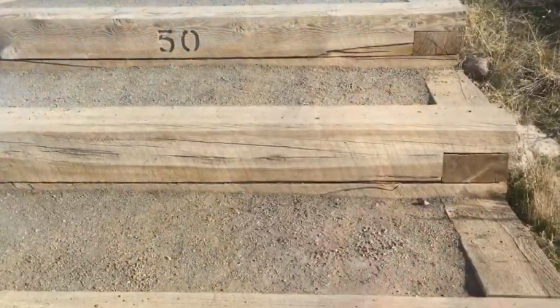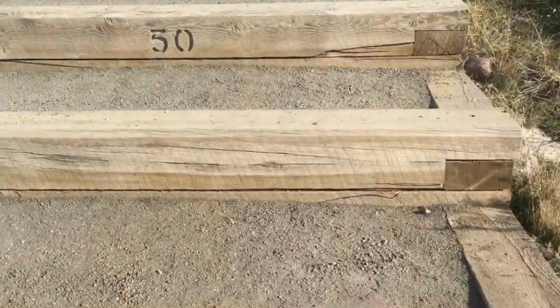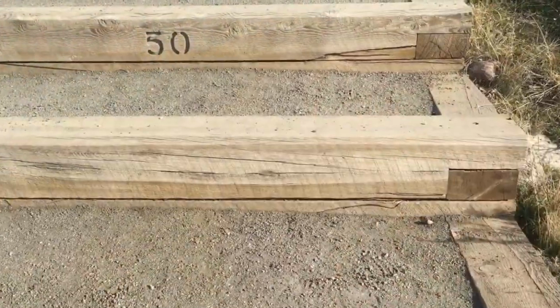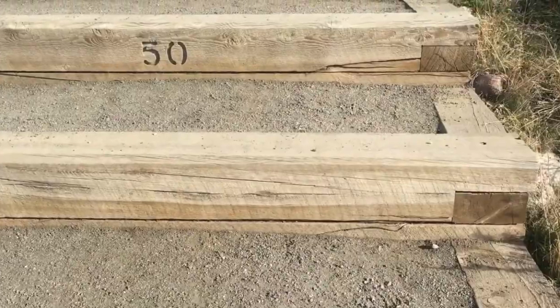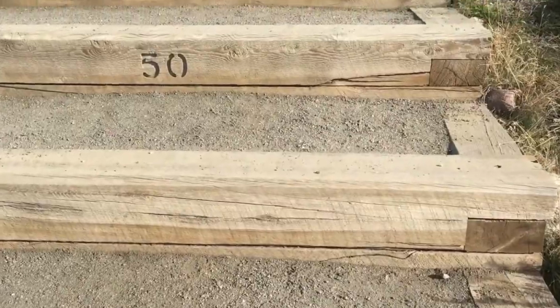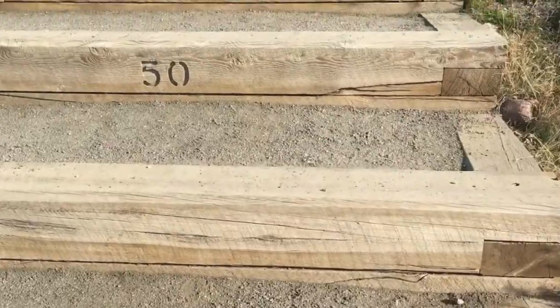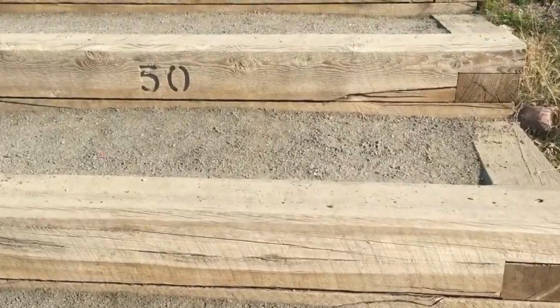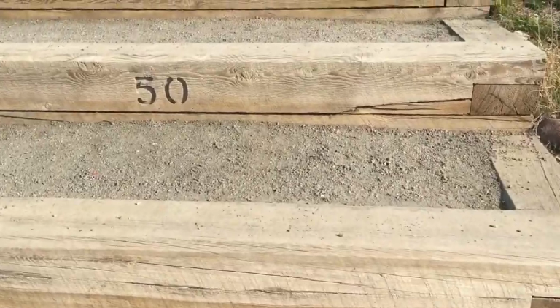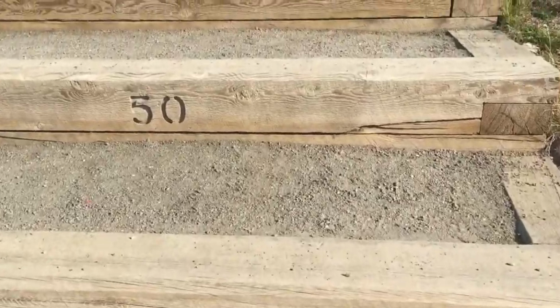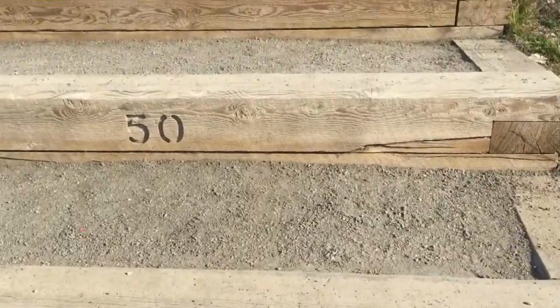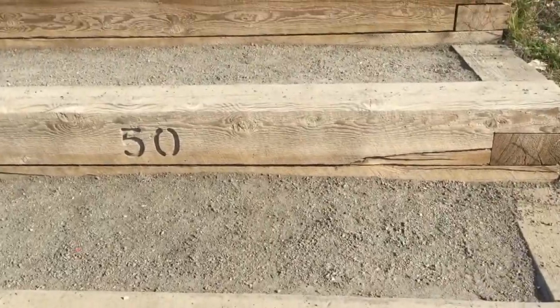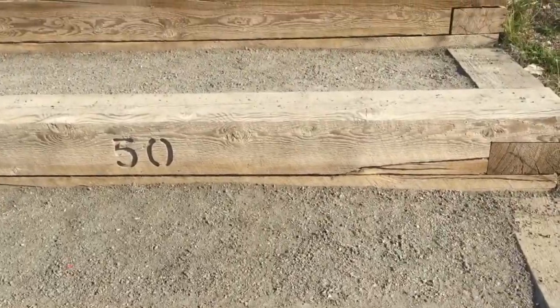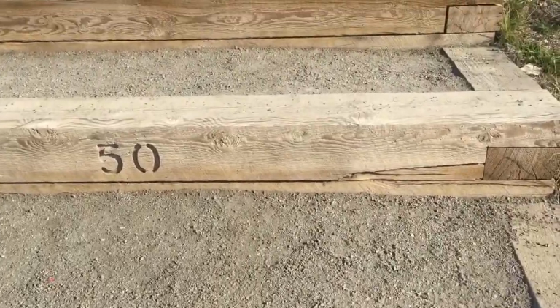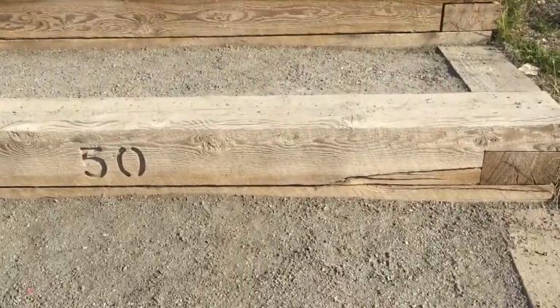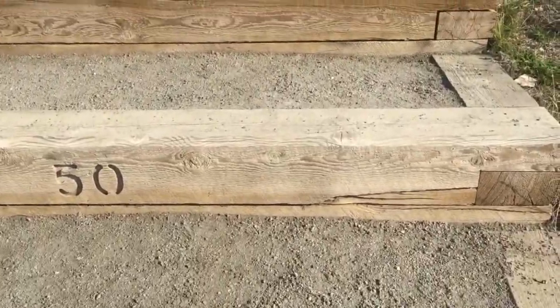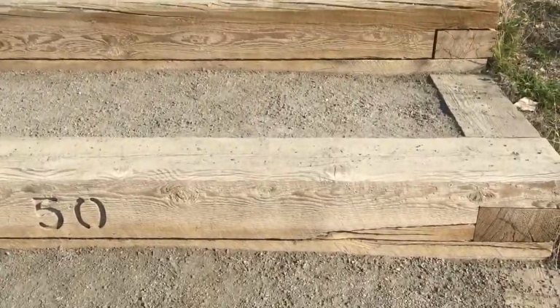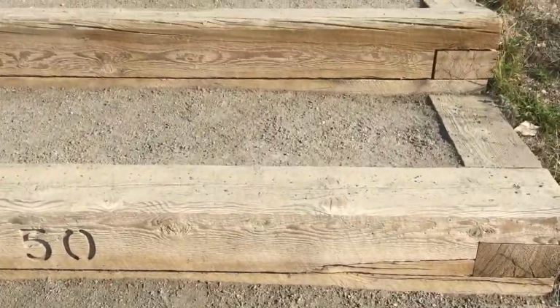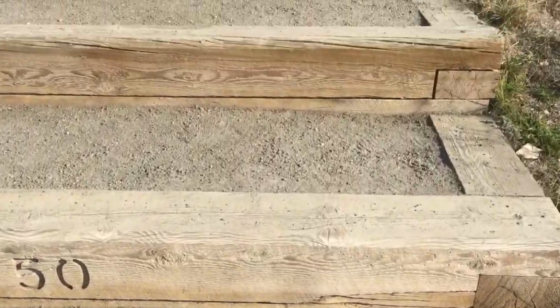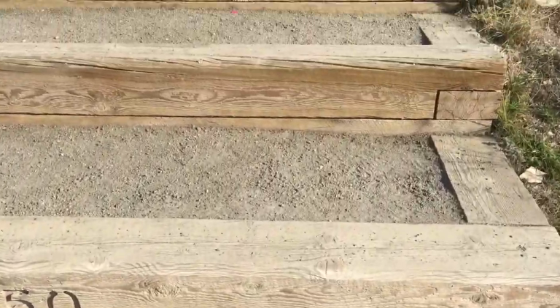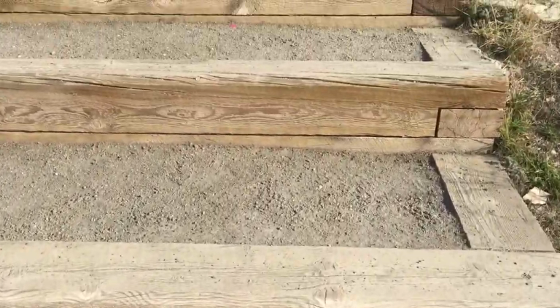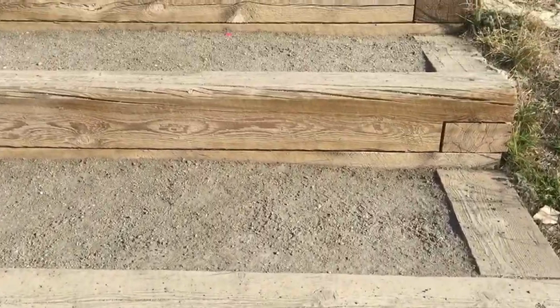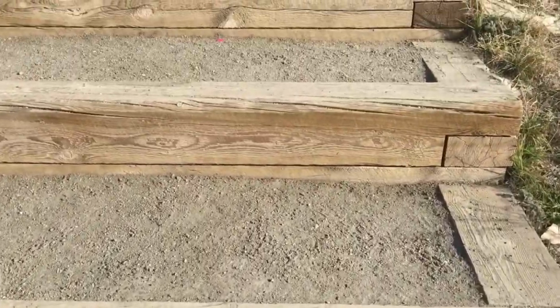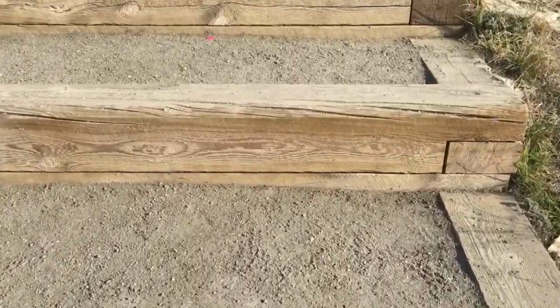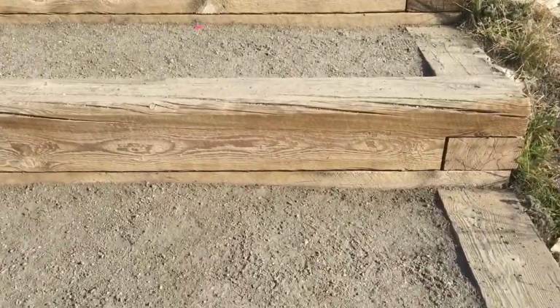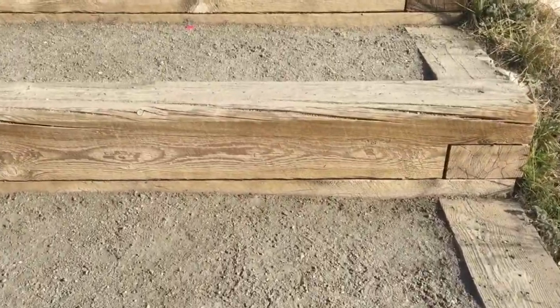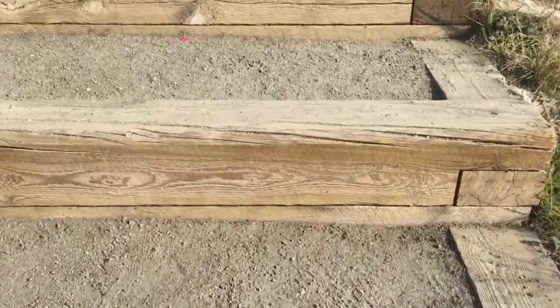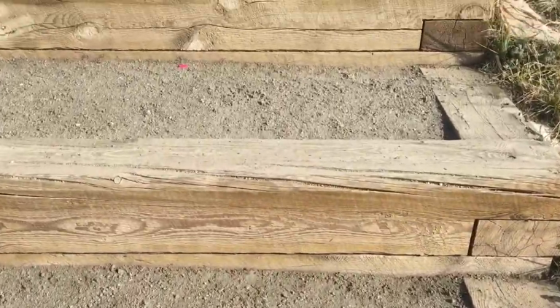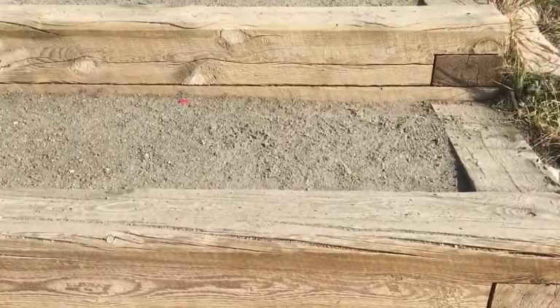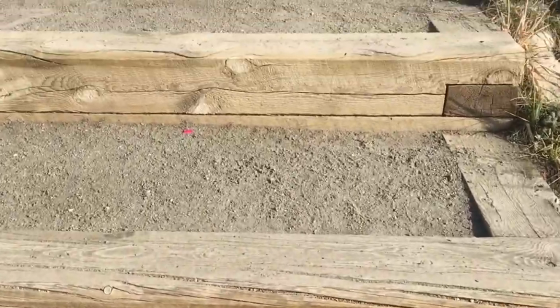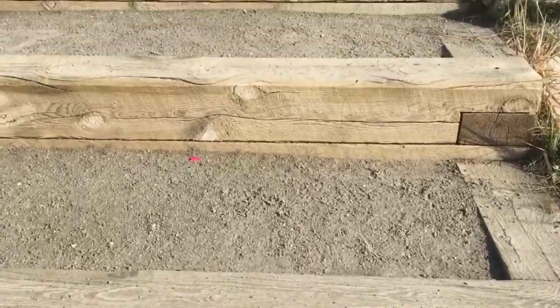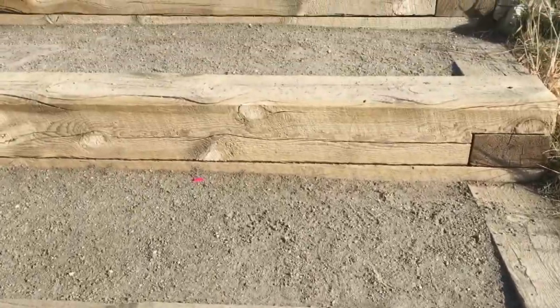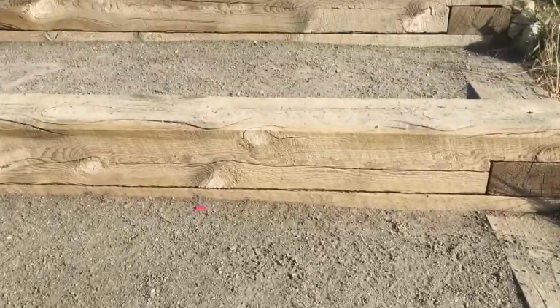So here we are at step 50 — 150 more to go.